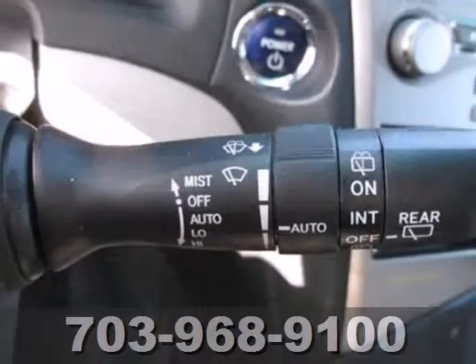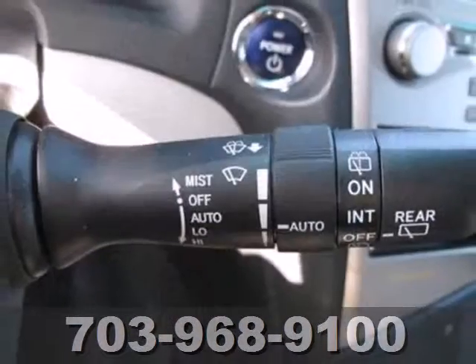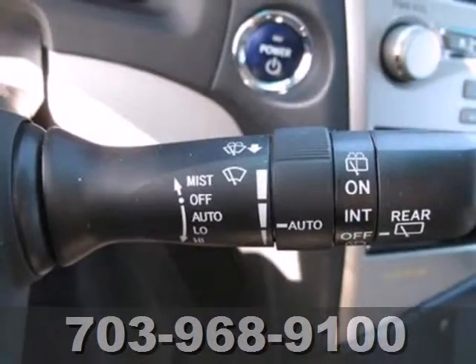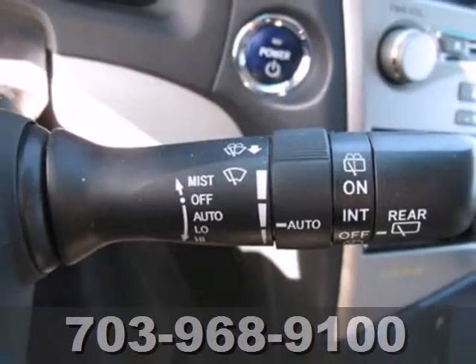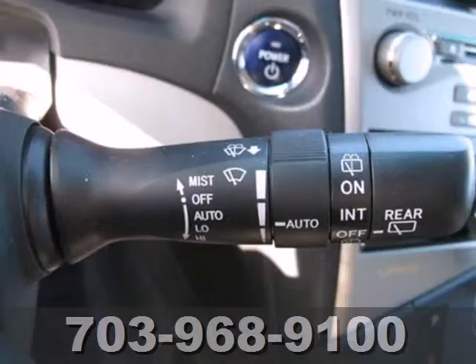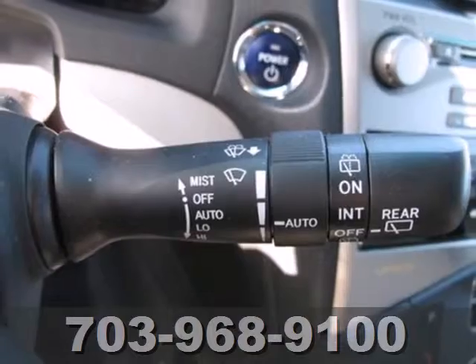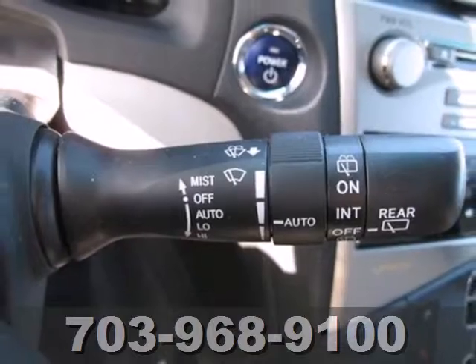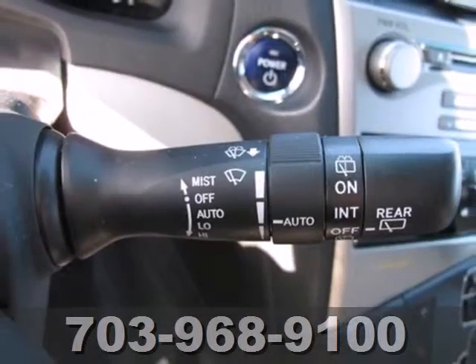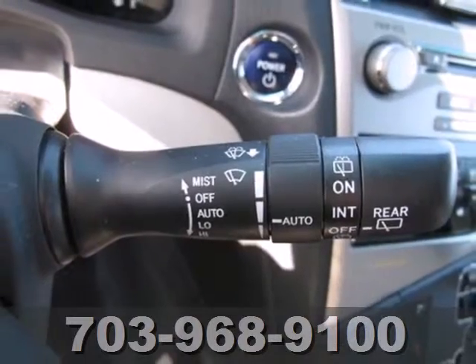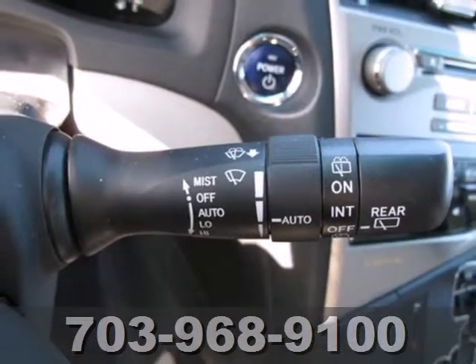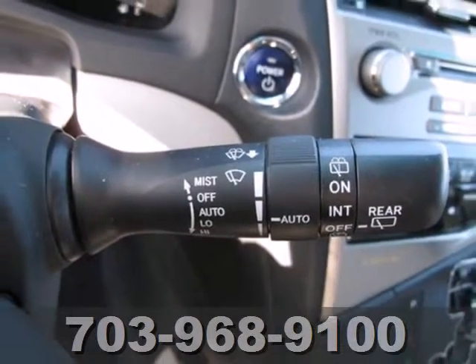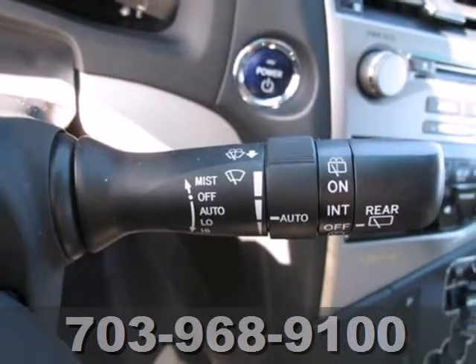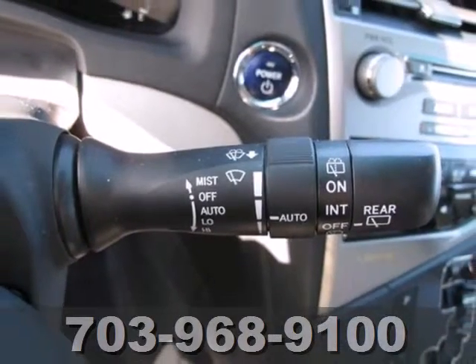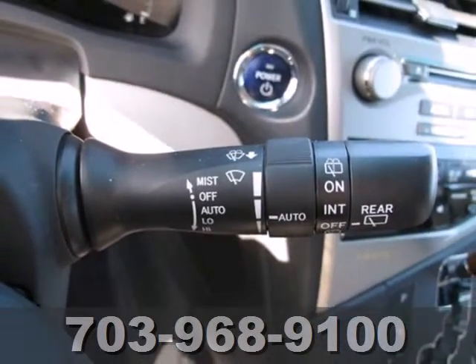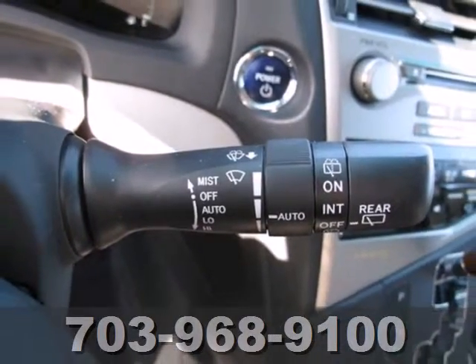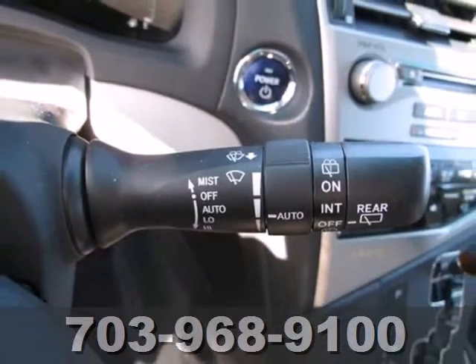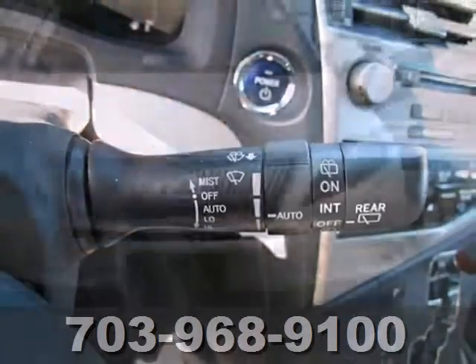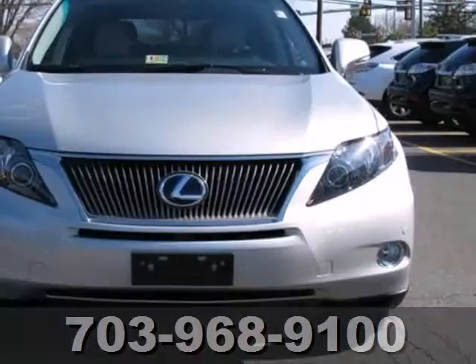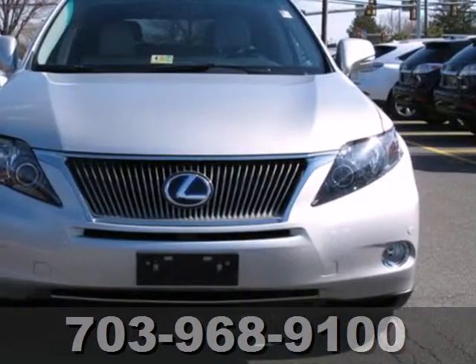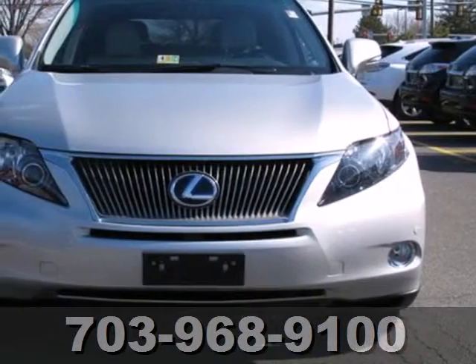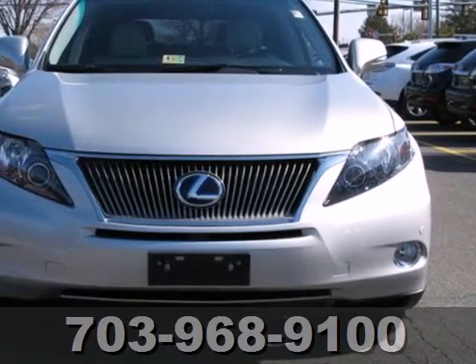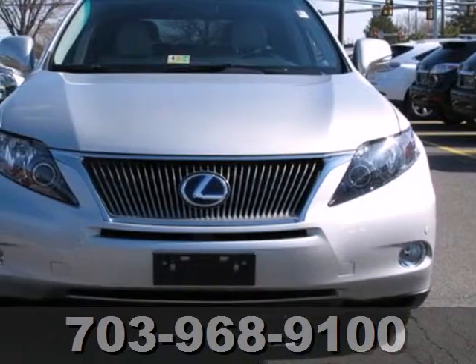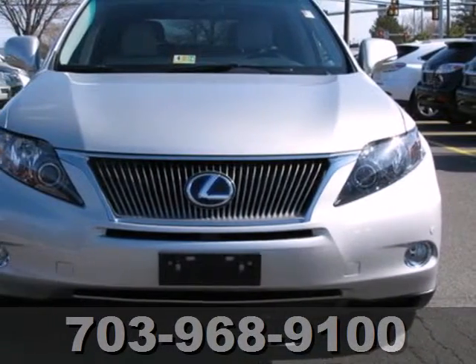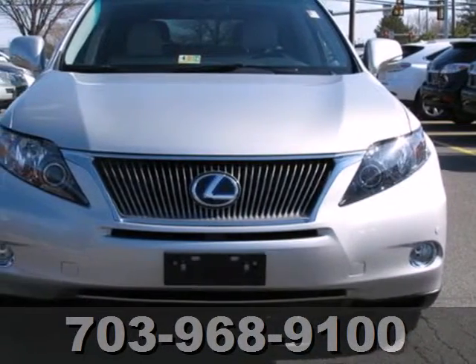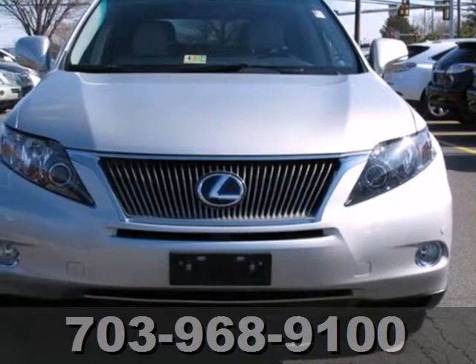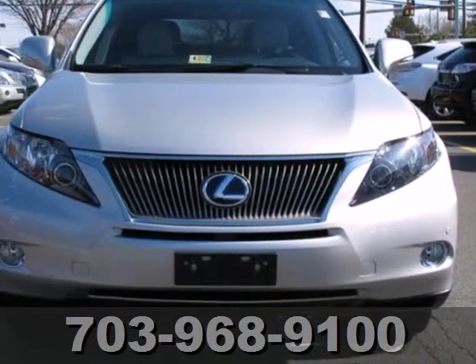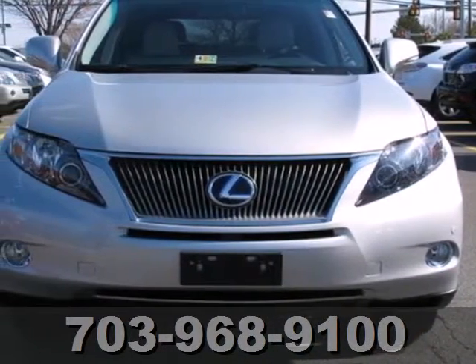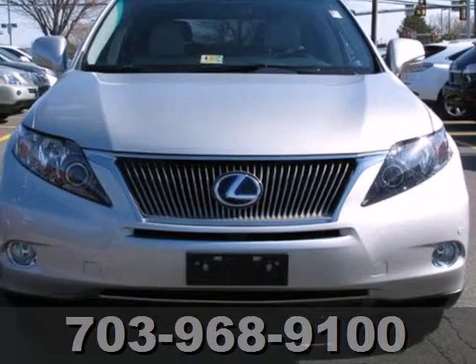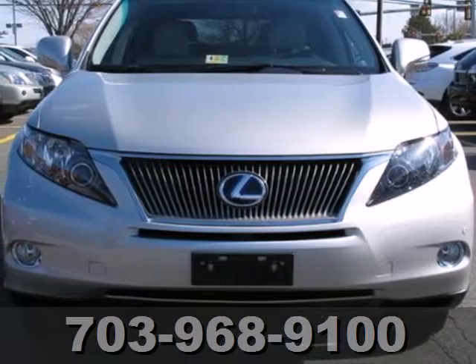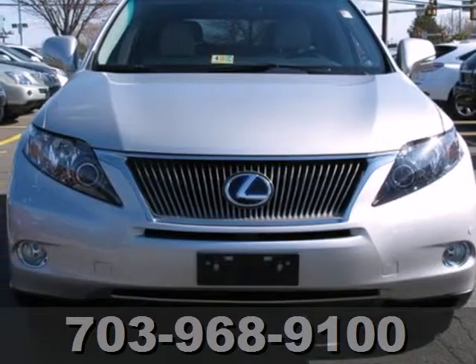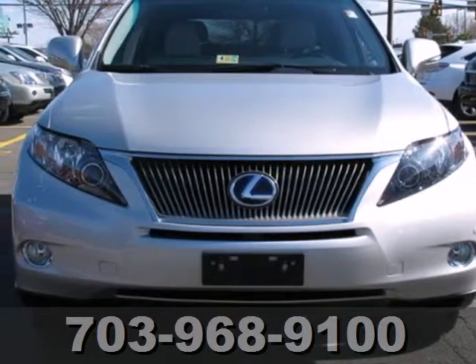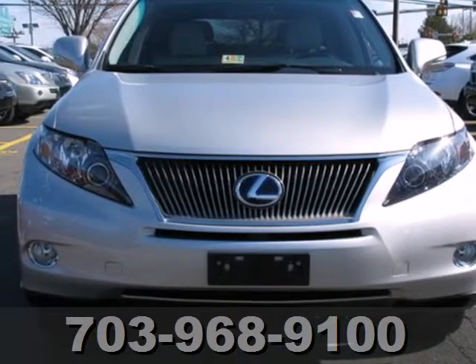With a supple ride and gorgeous interior, this Lexus provides the ultimate in luxury and comfort. Experience it for yourself today.